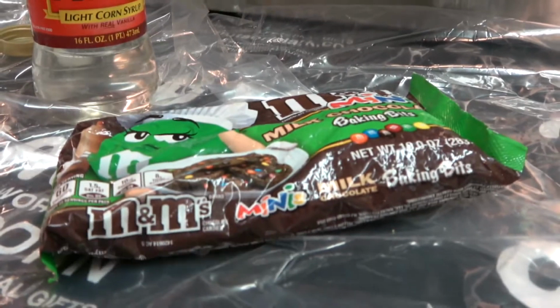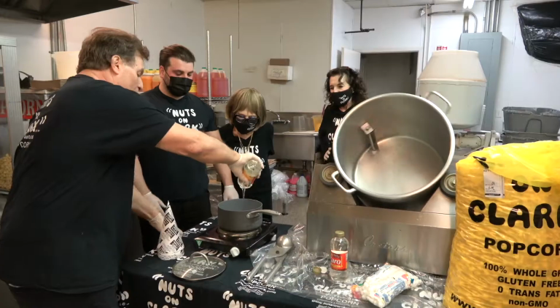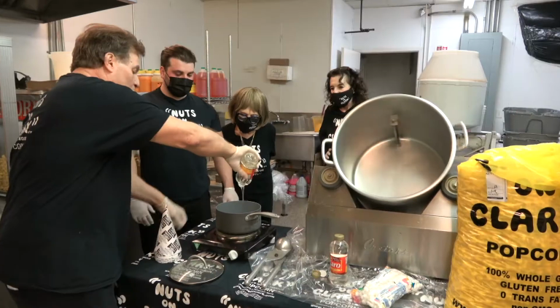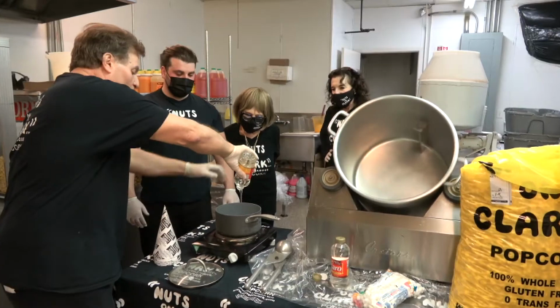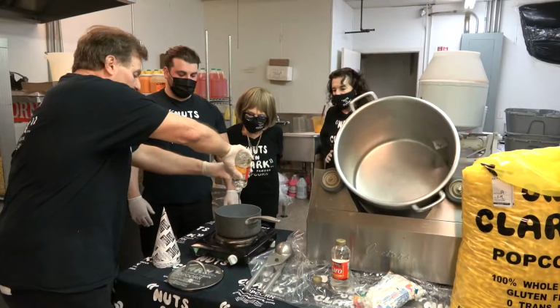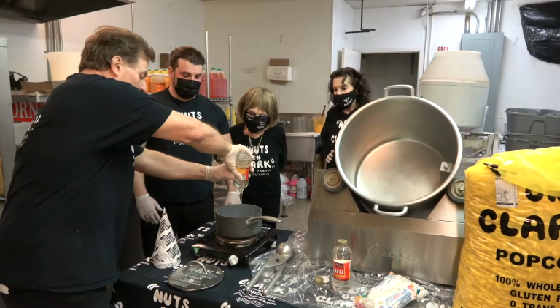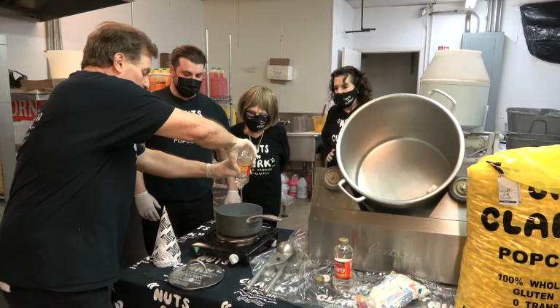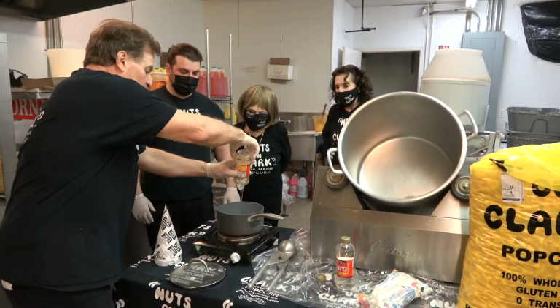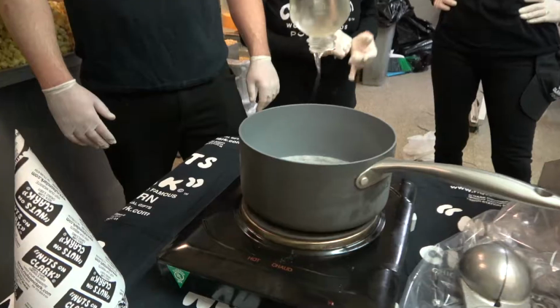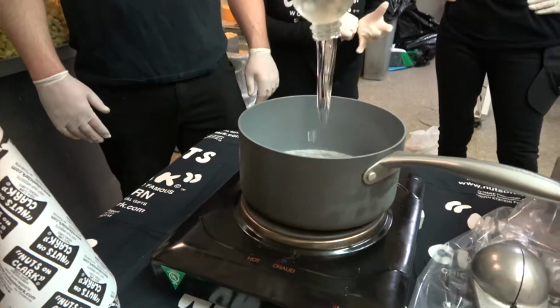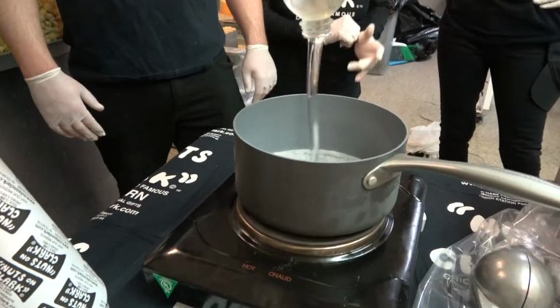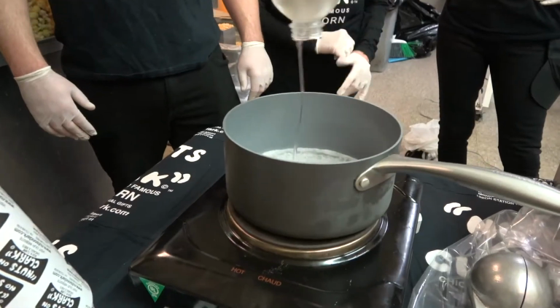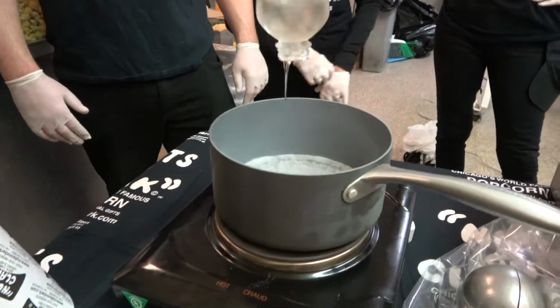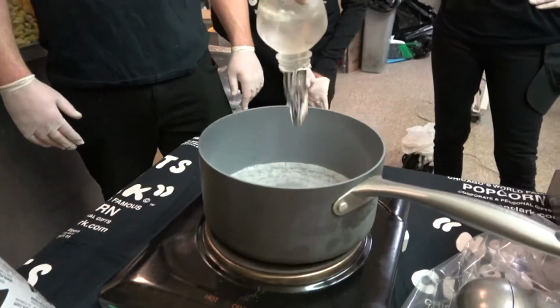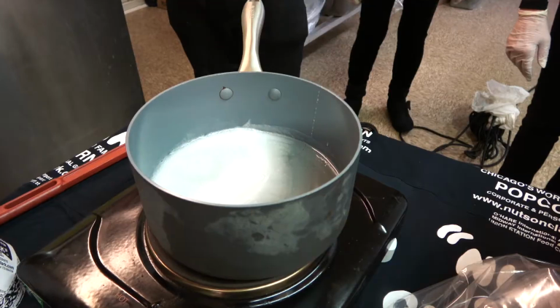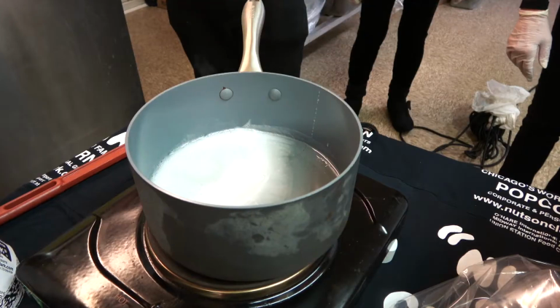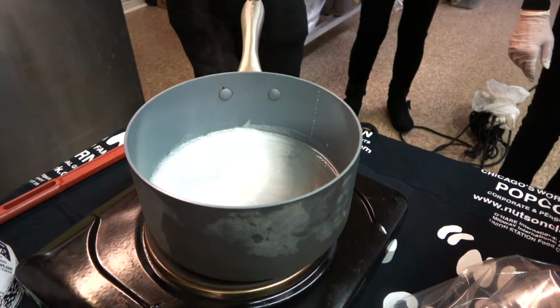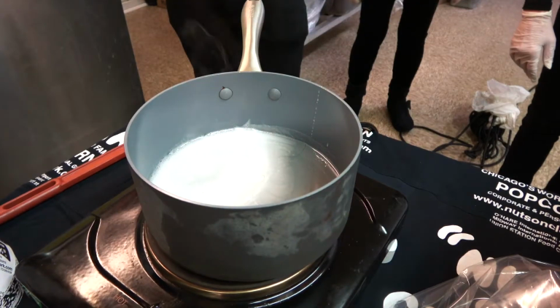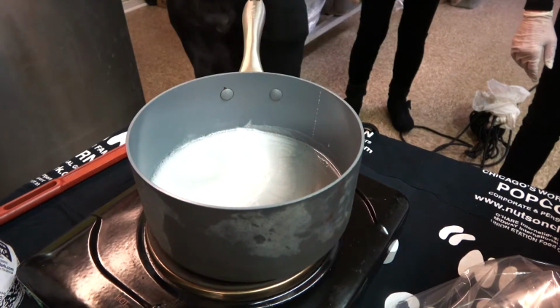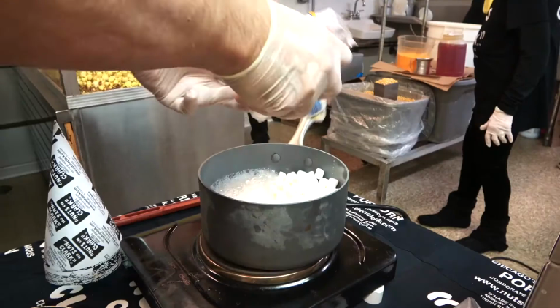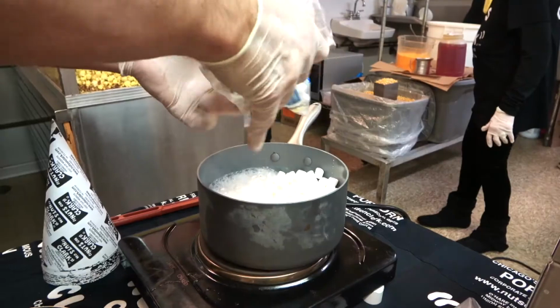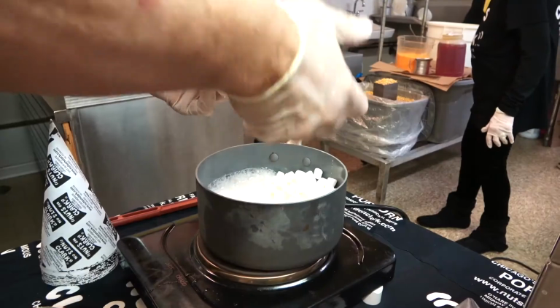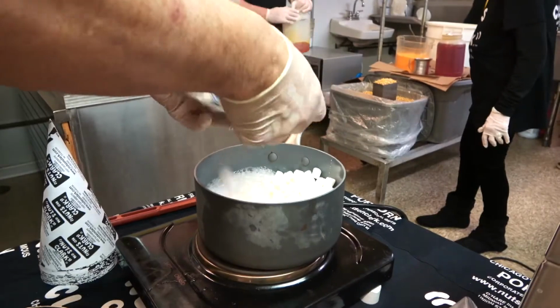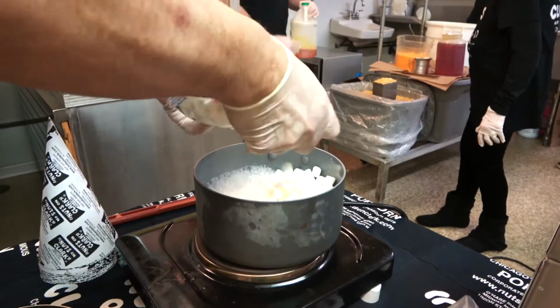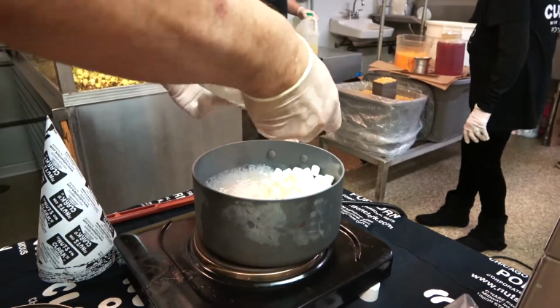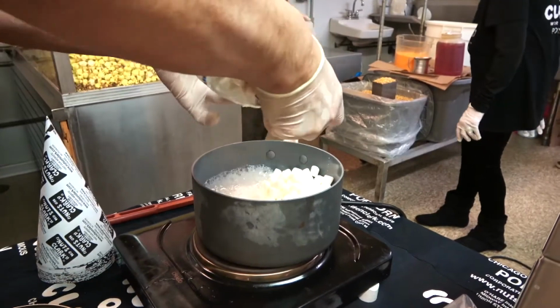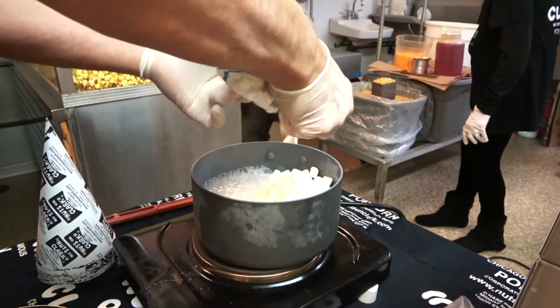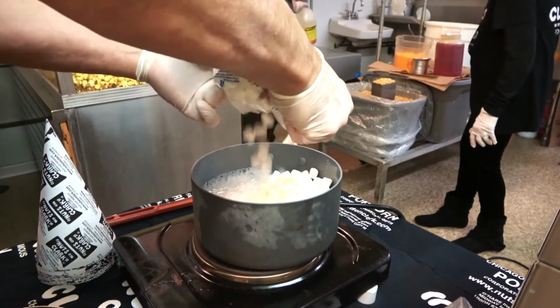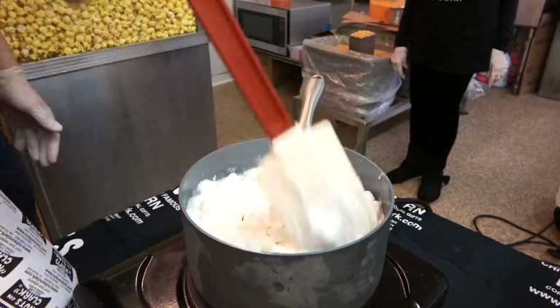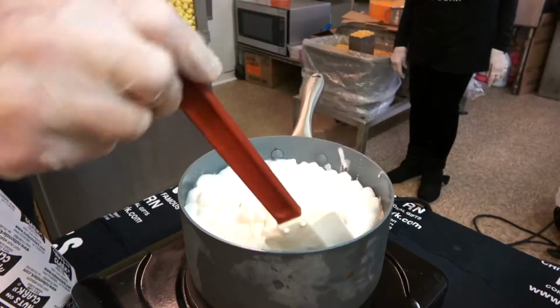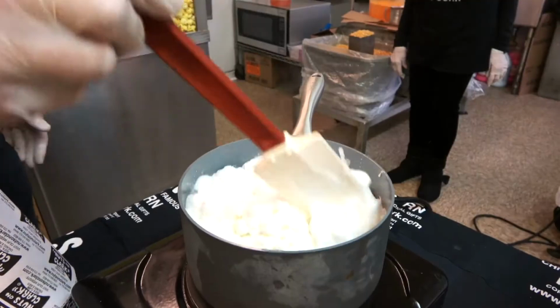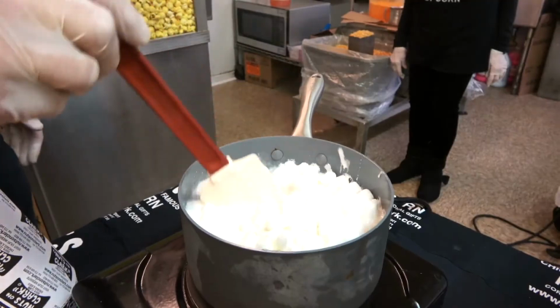Pour a full bottle of corn syrup into a pot and get it to a boil. Then add our marshmallows, mixing until silky smooth.